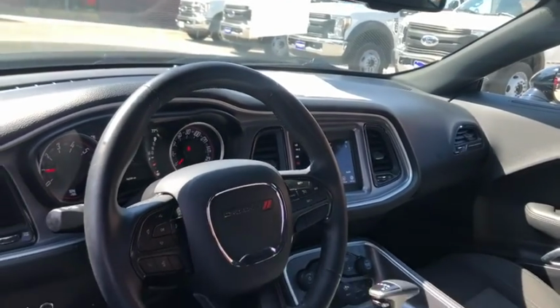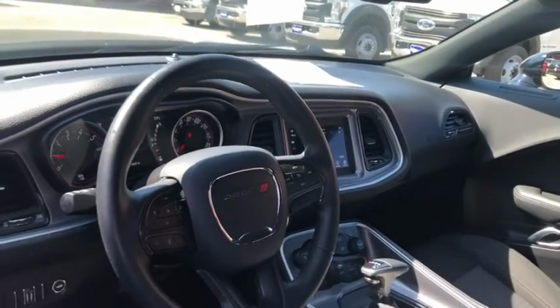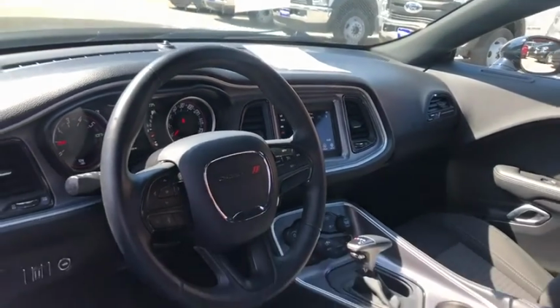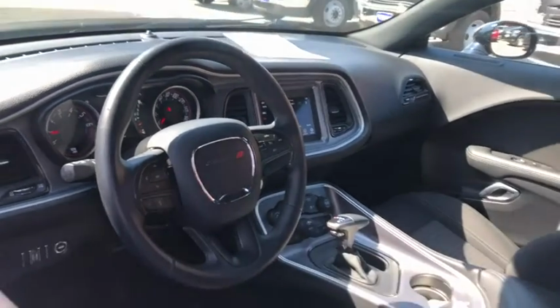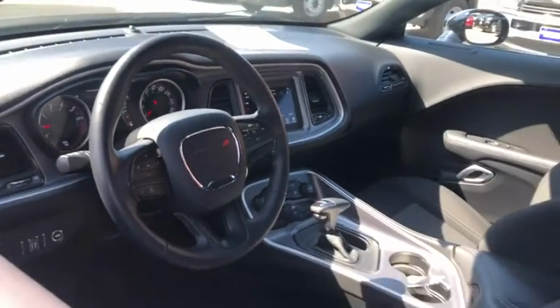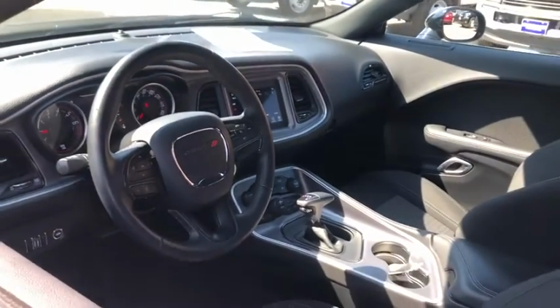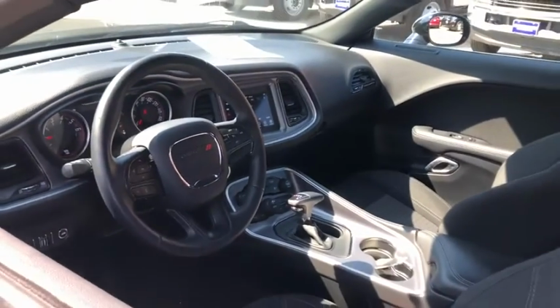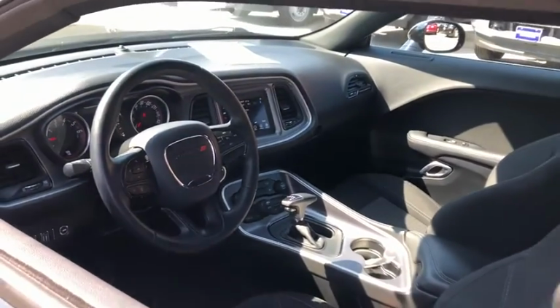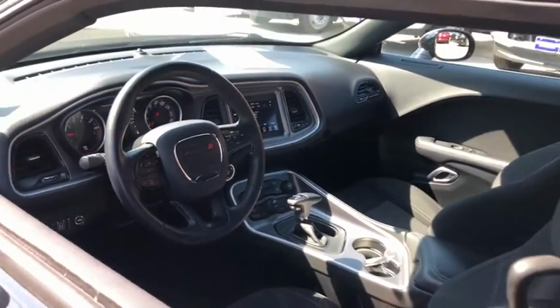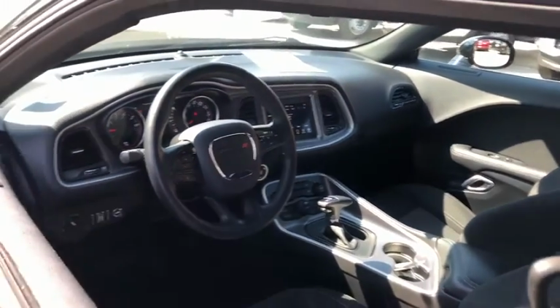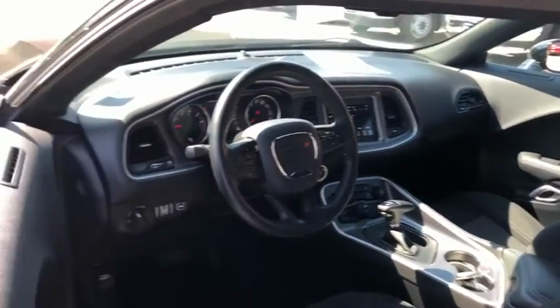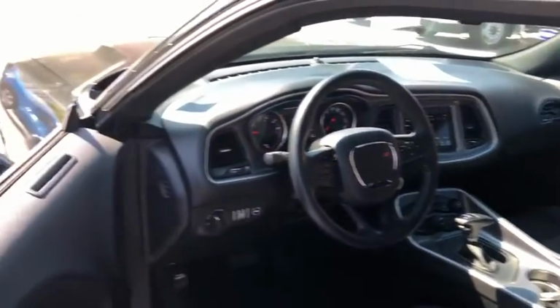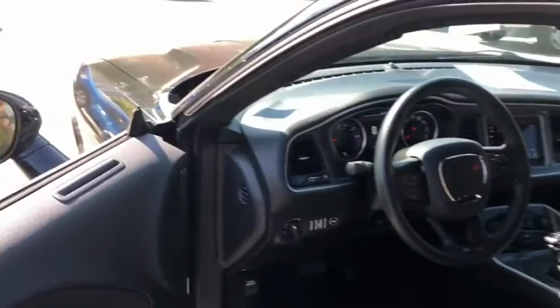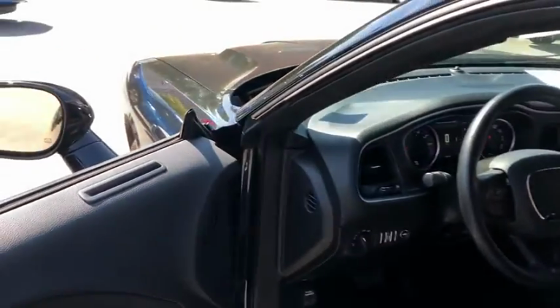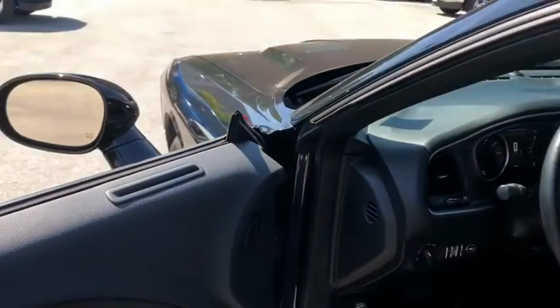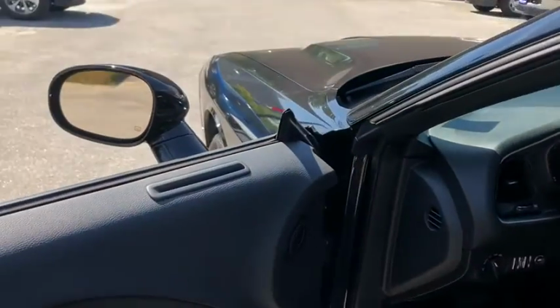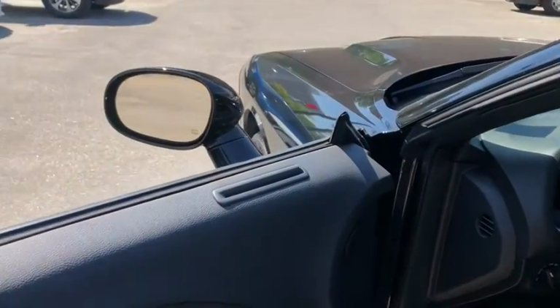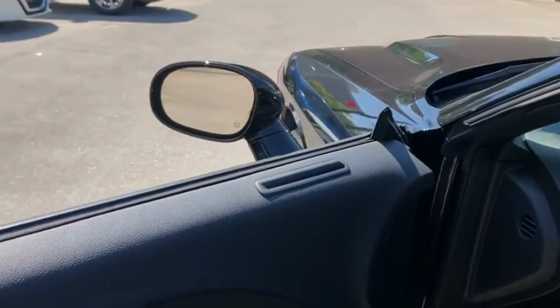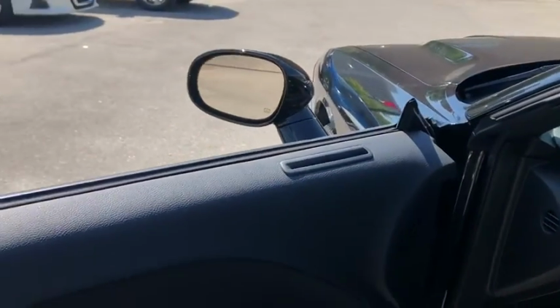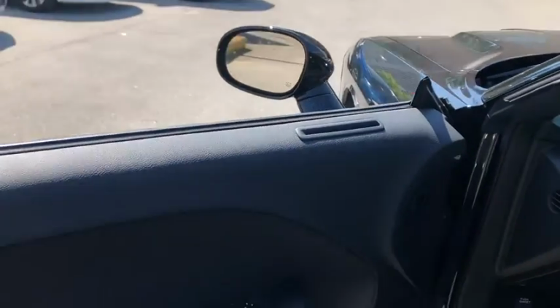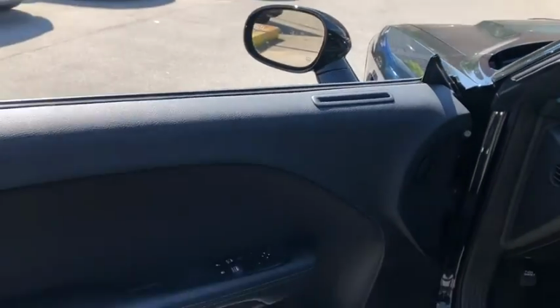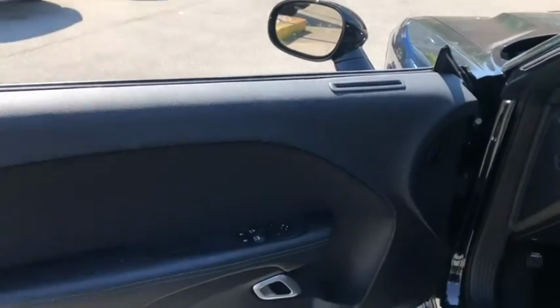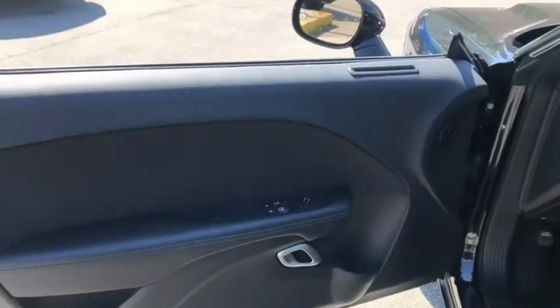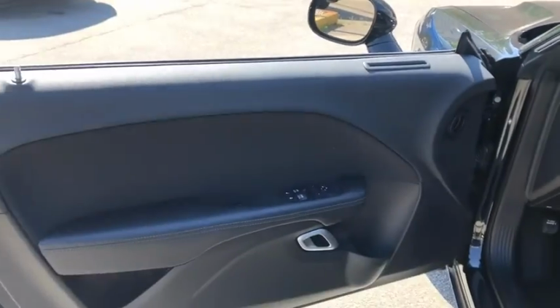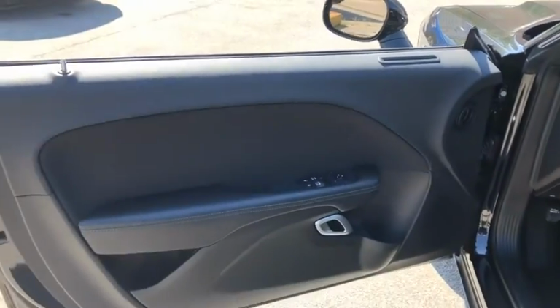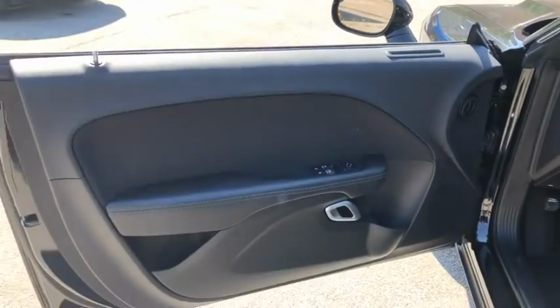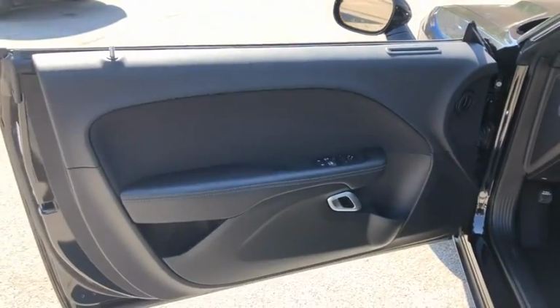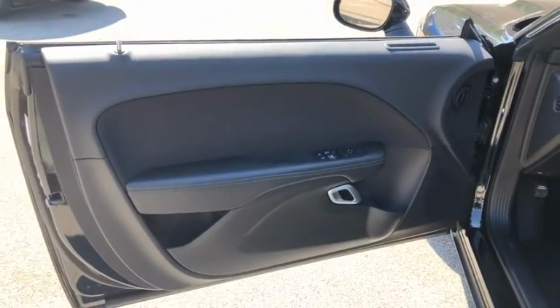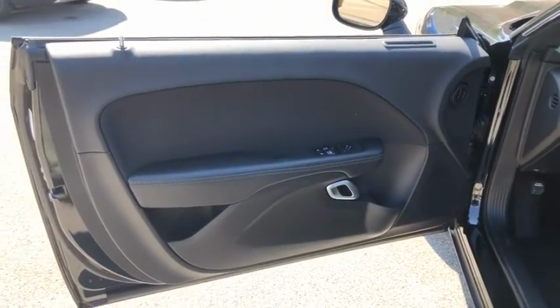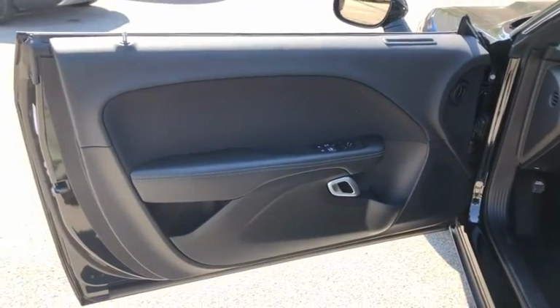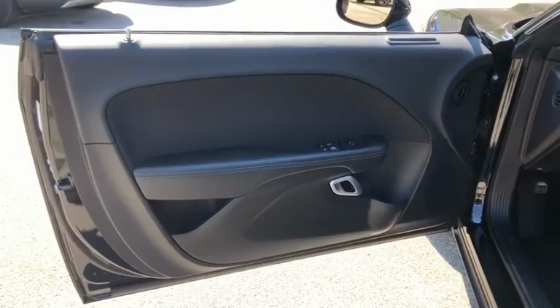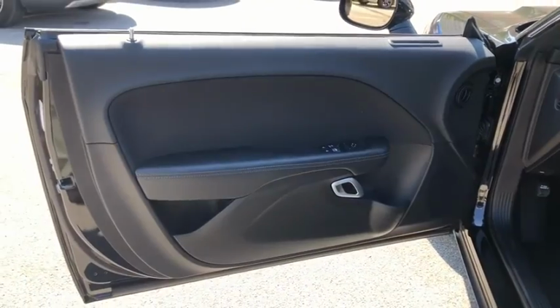Cruise control, floor mats, rear defrost, AM-FM stereo radio. Come see the car for yourself.